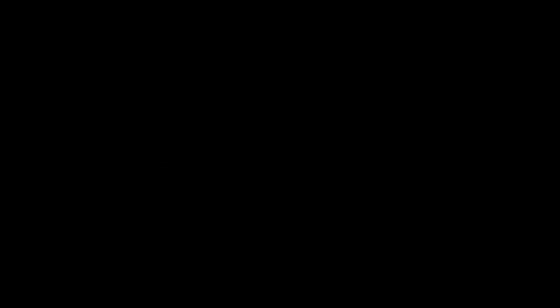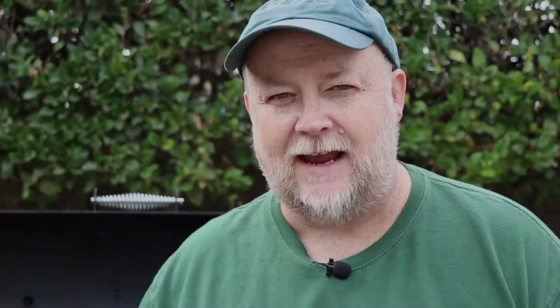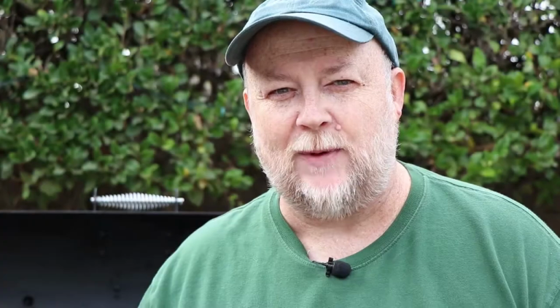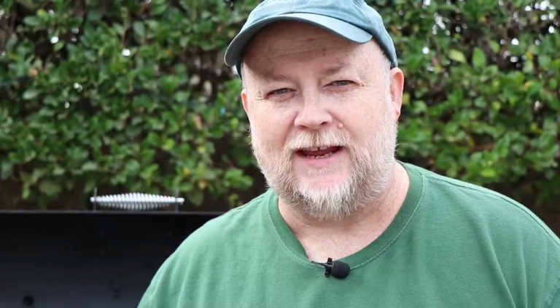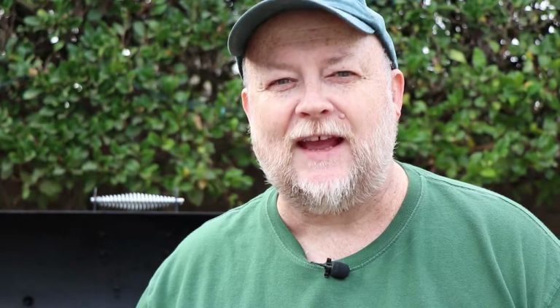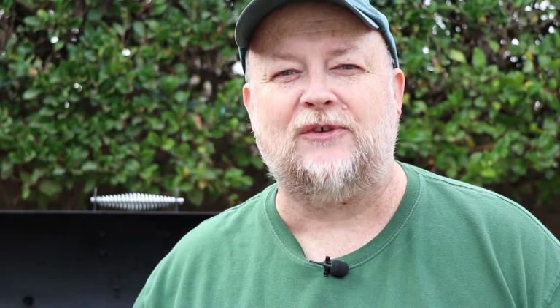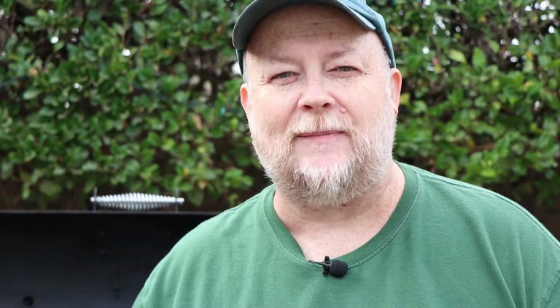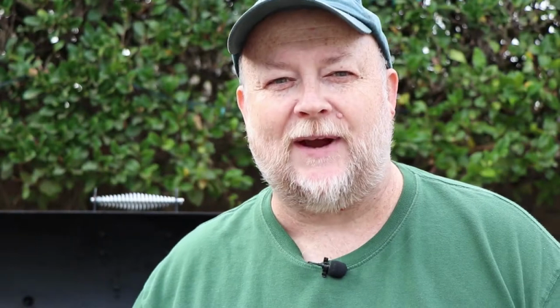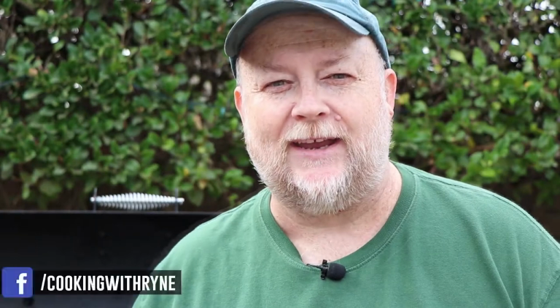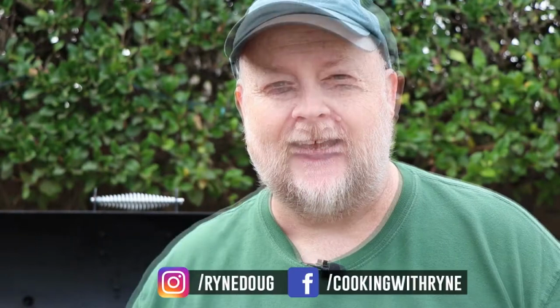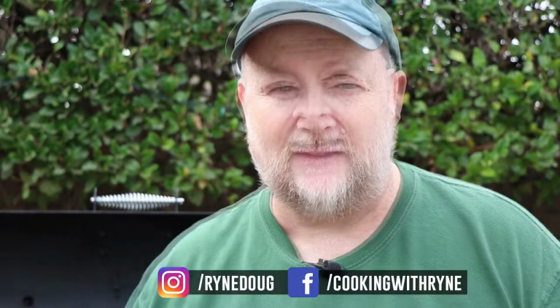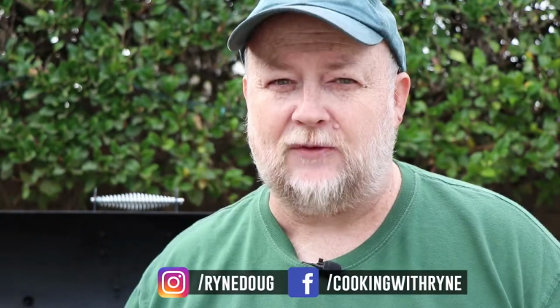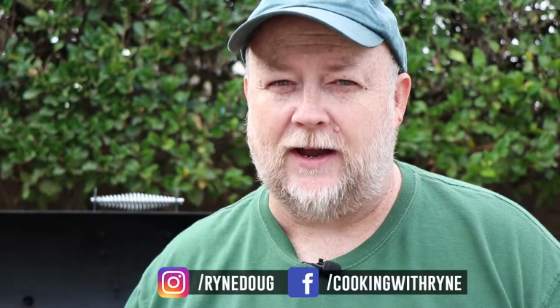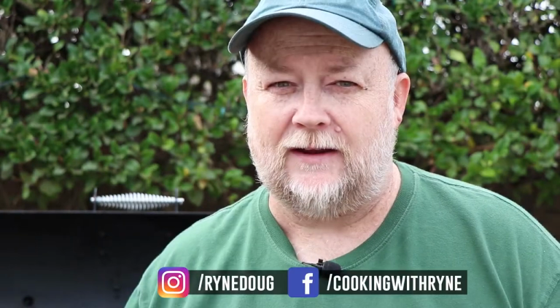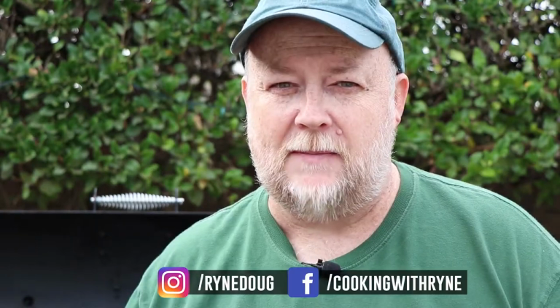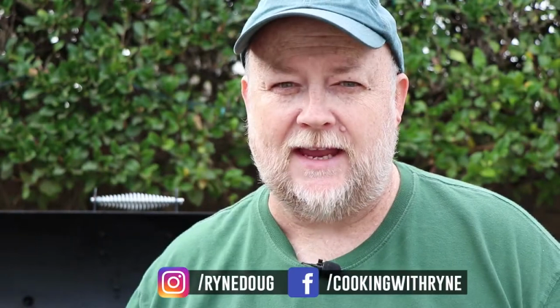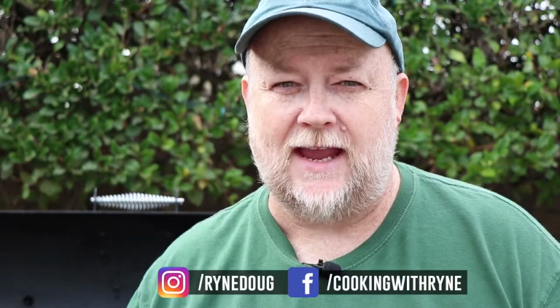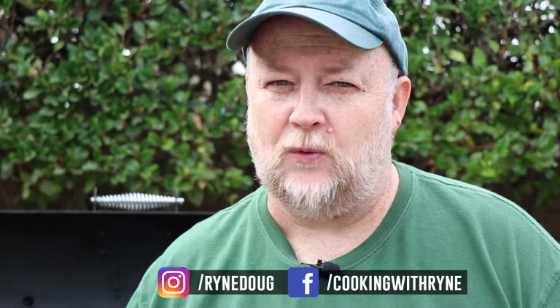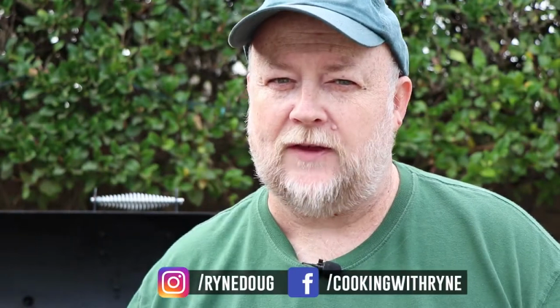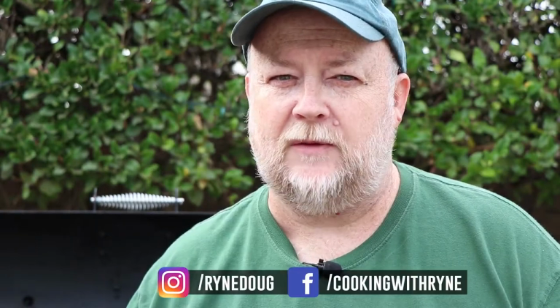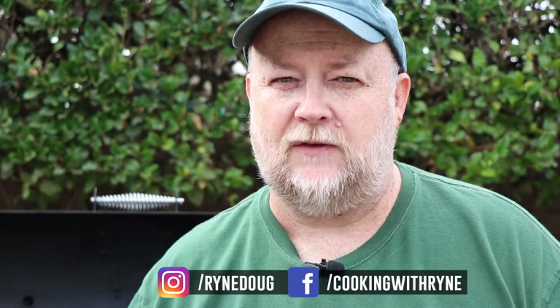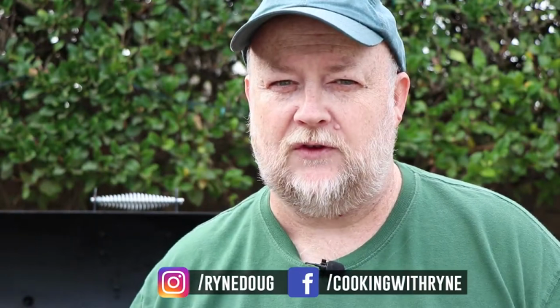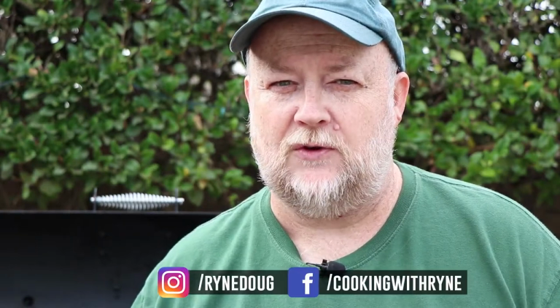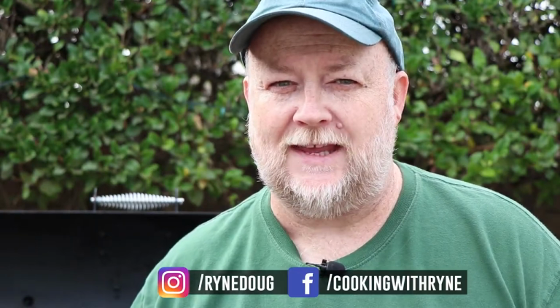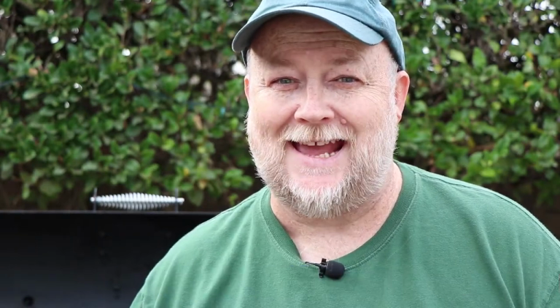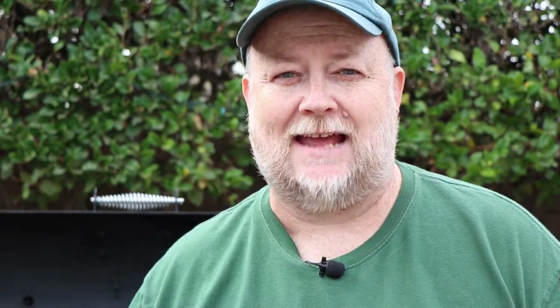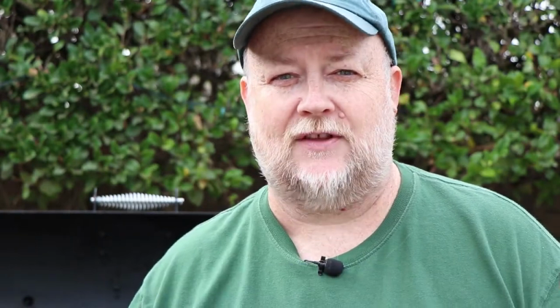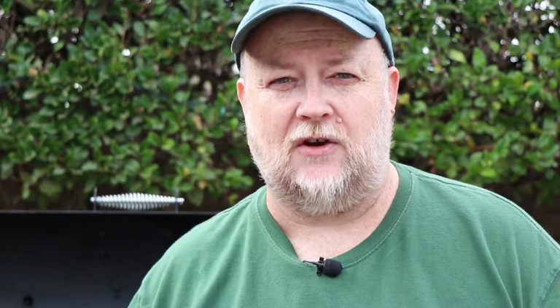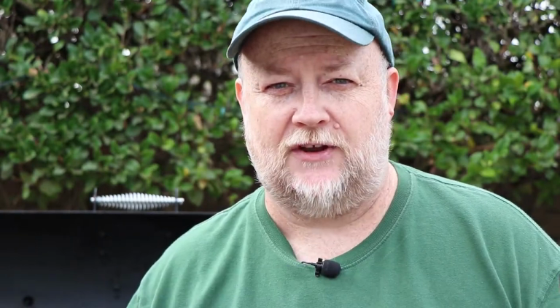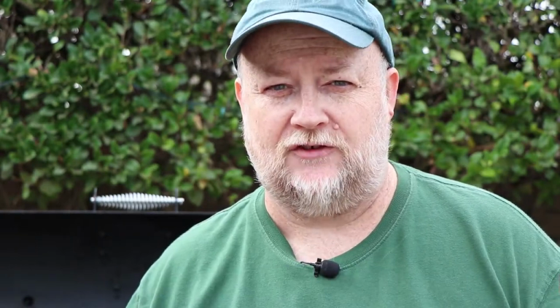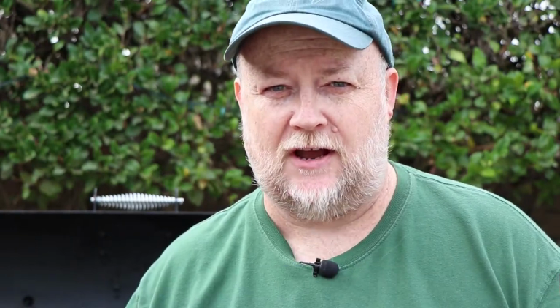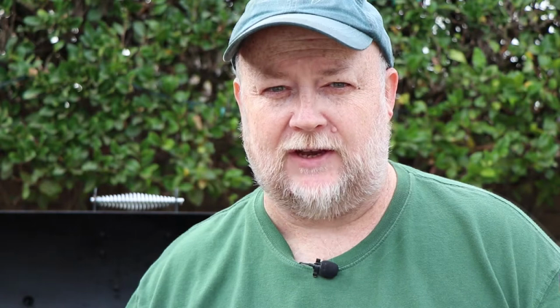Hey everybody, thanks for stopping by. That's right, I'm making a rustic beef stew in the cast iron Dutch oven.